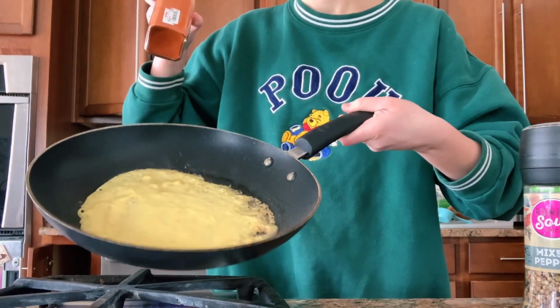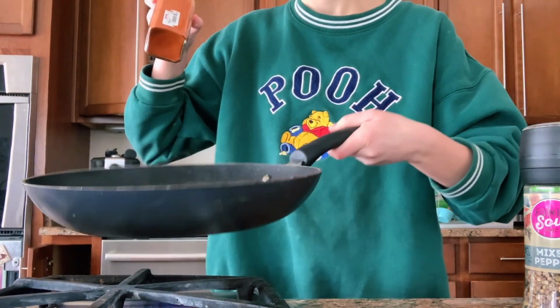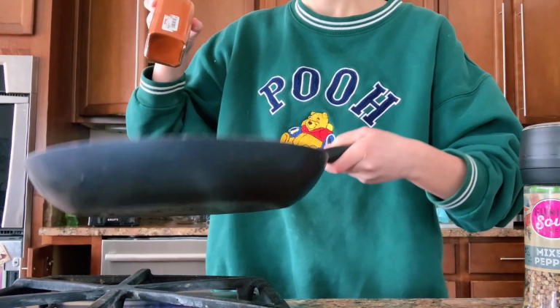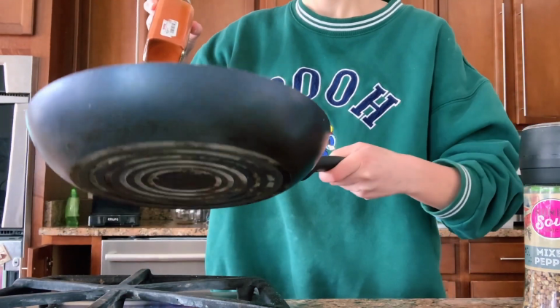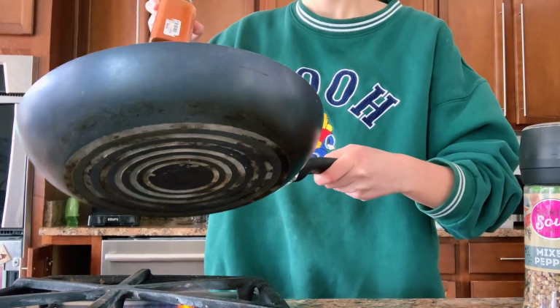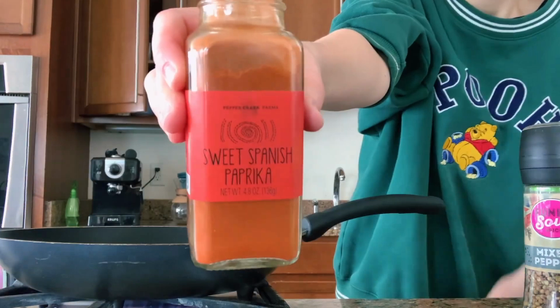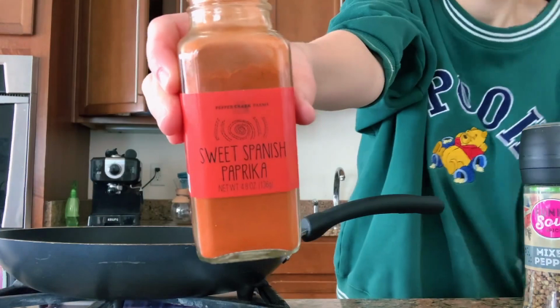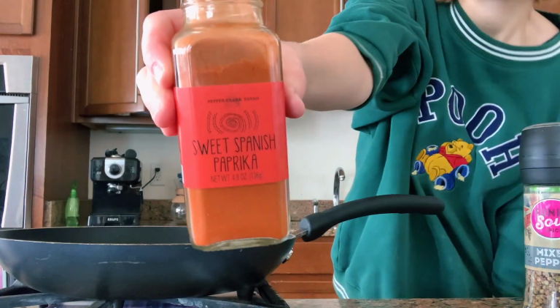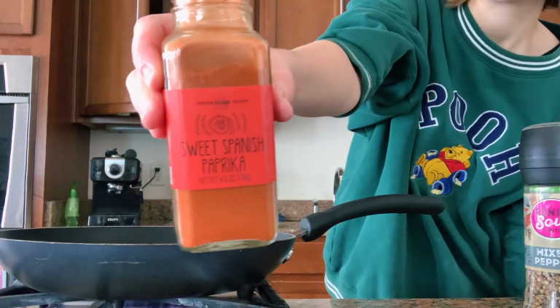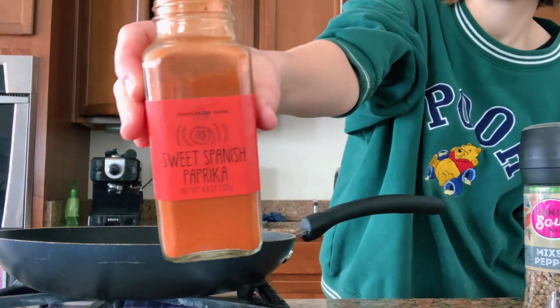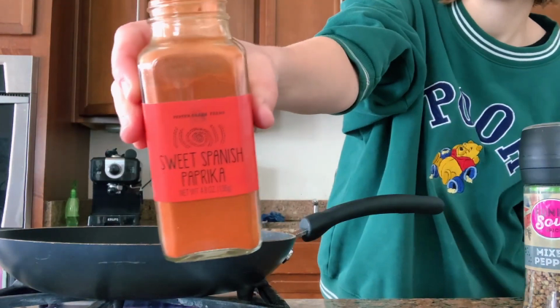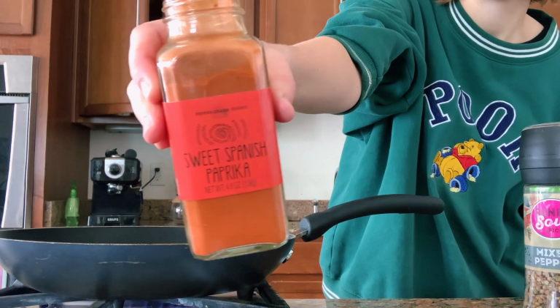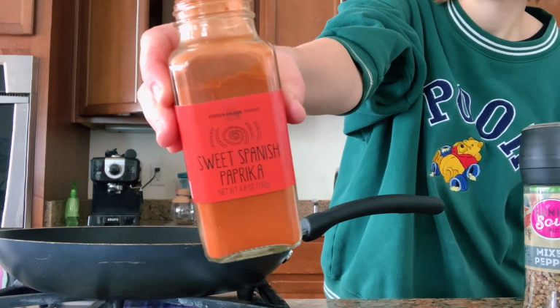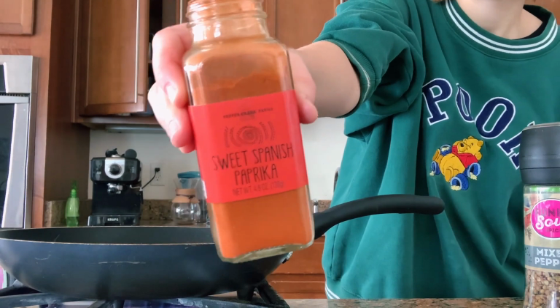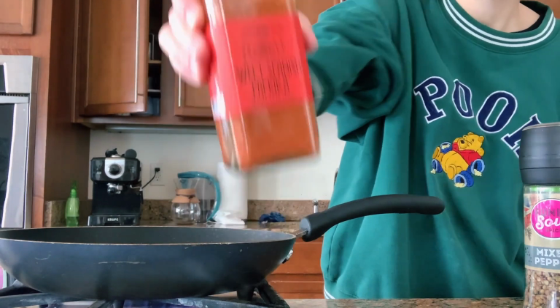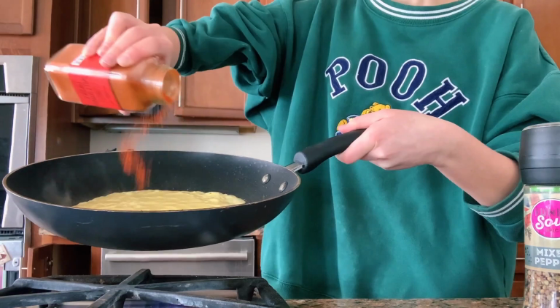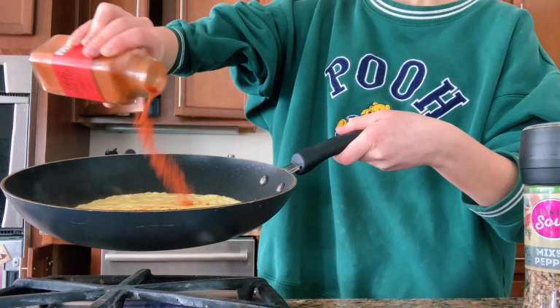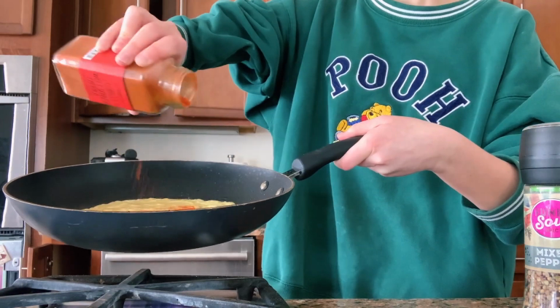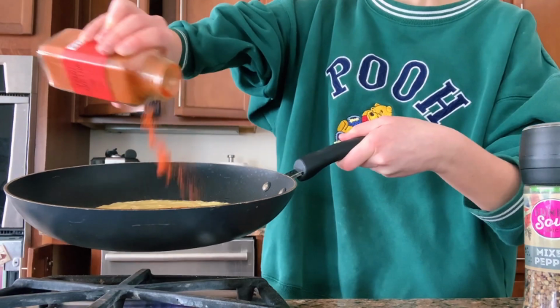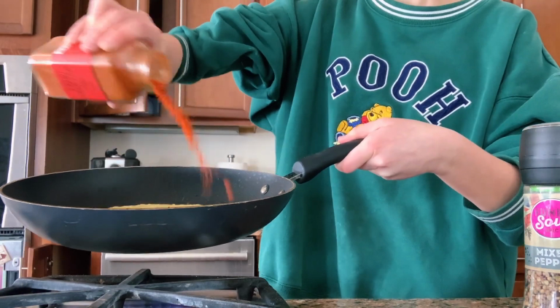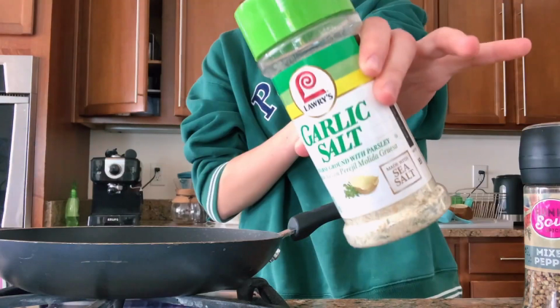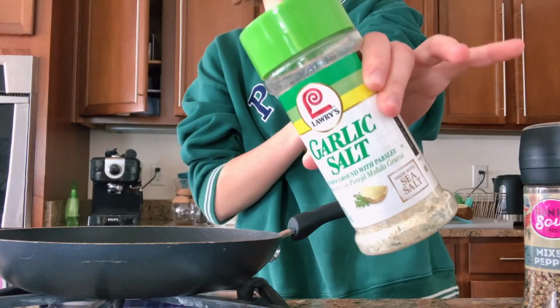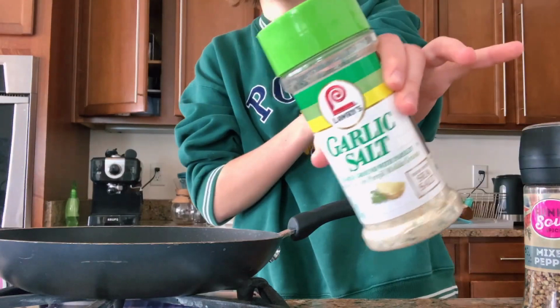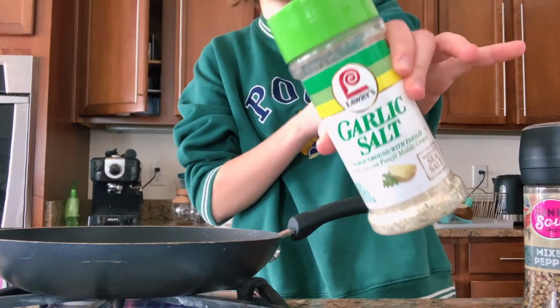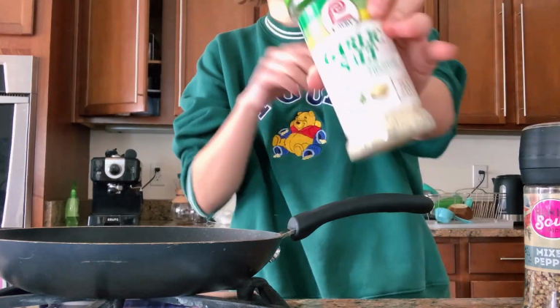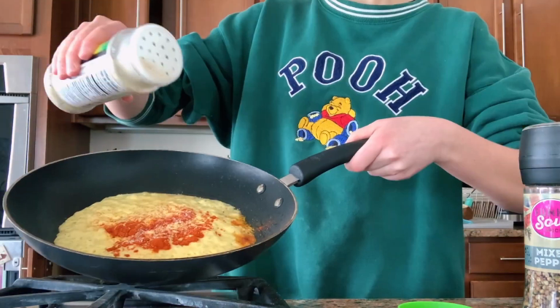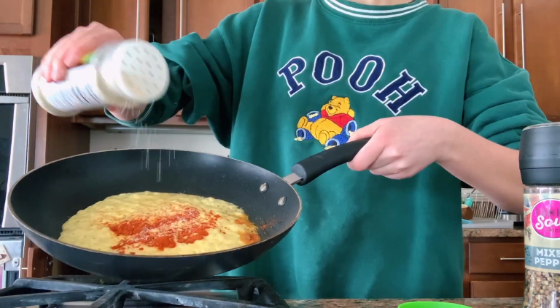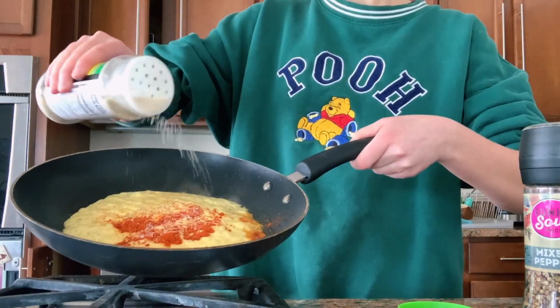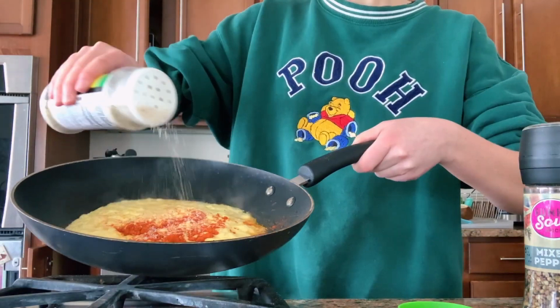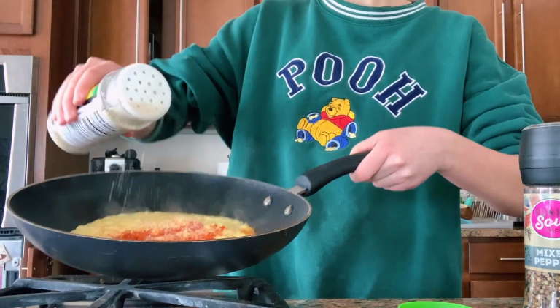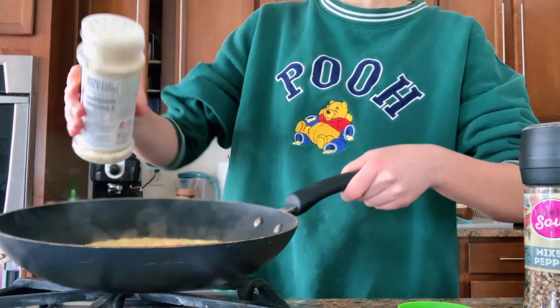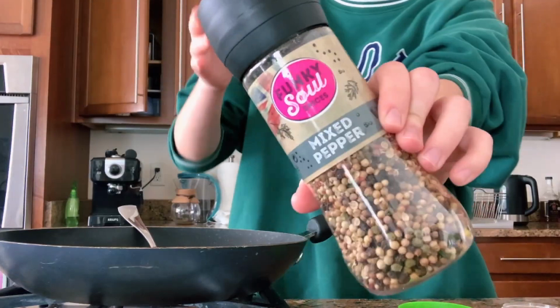I am going to season my egg with paprika, garlic salt, and peppercorns.